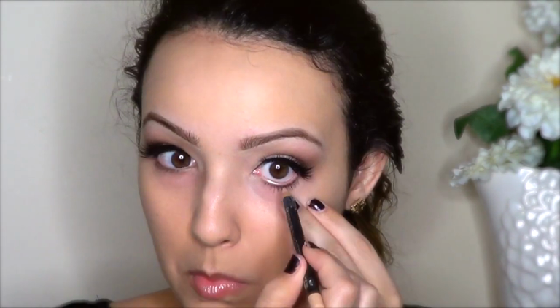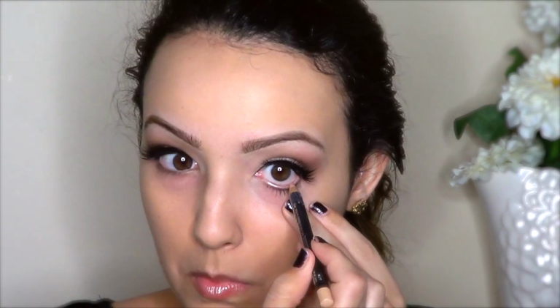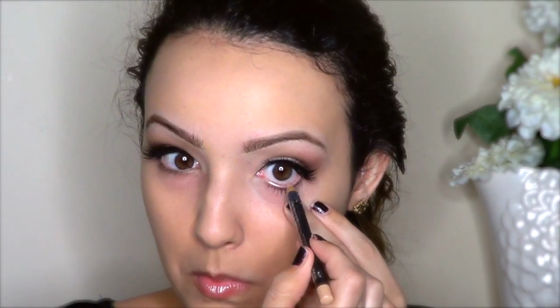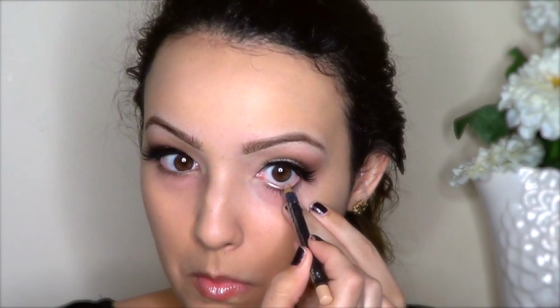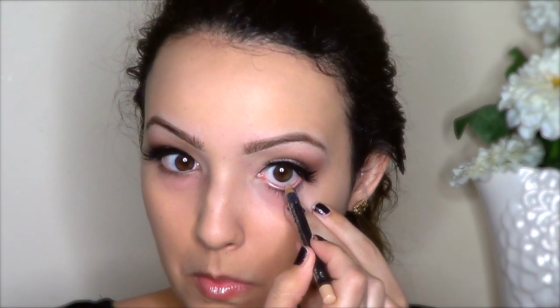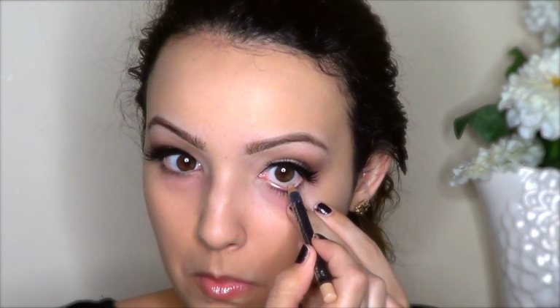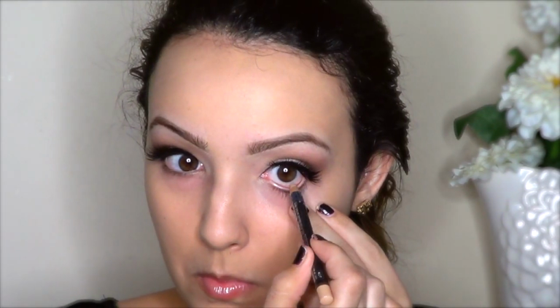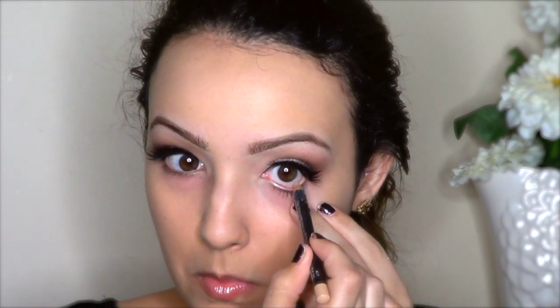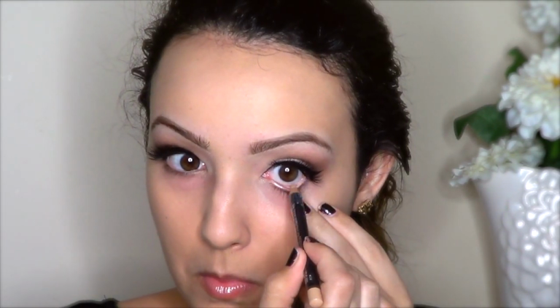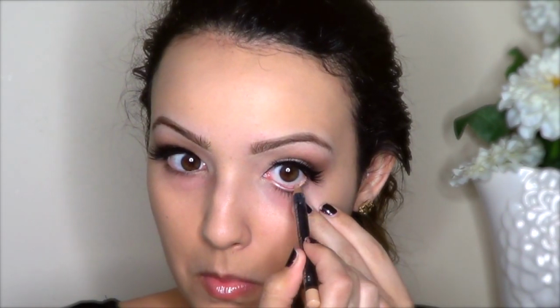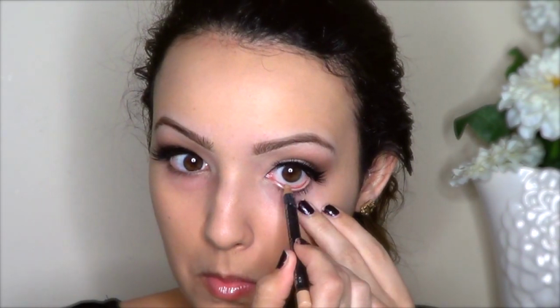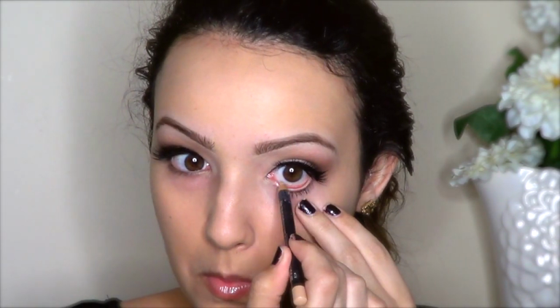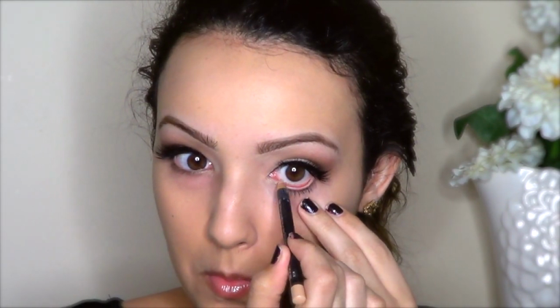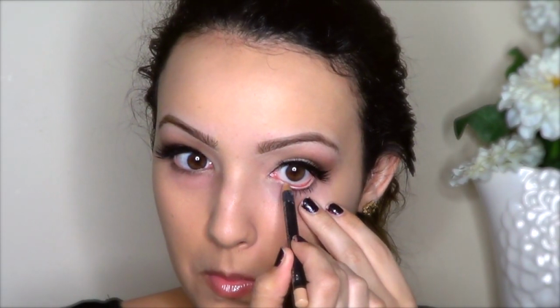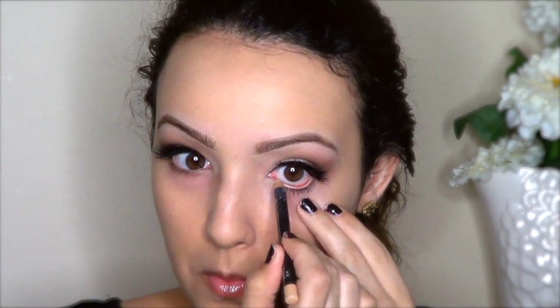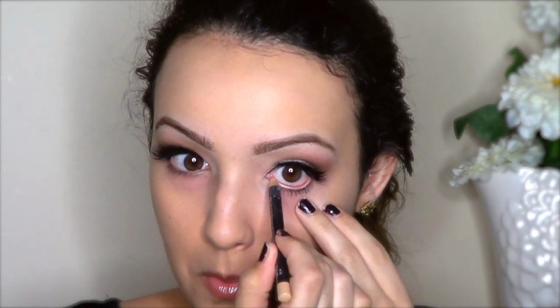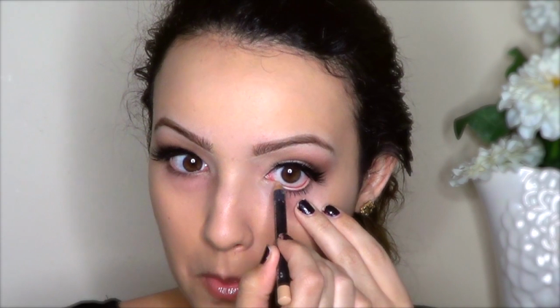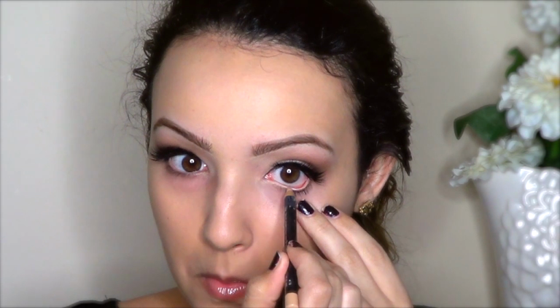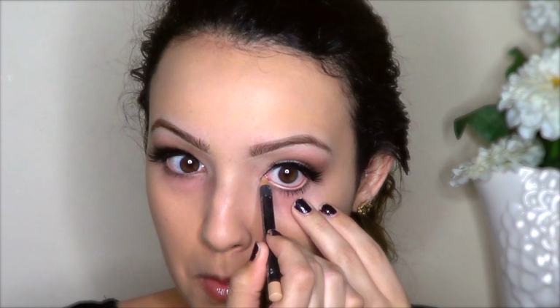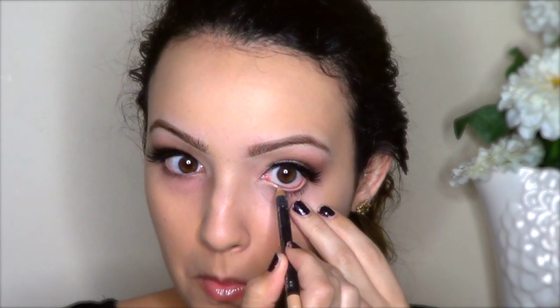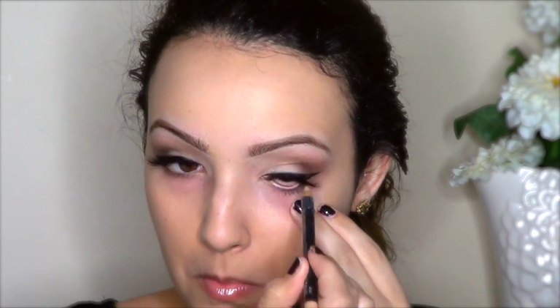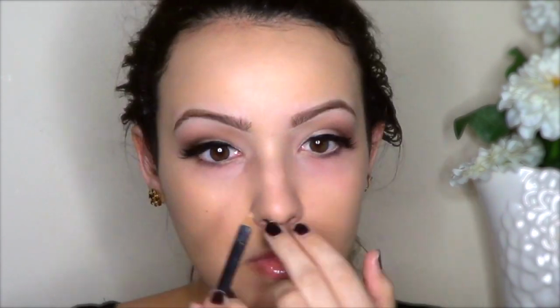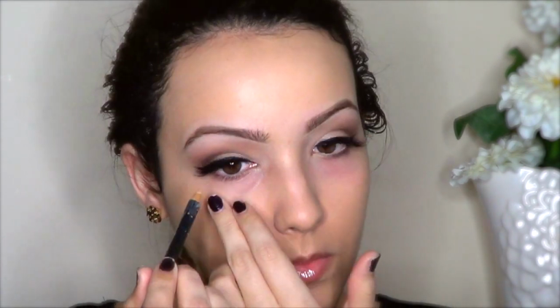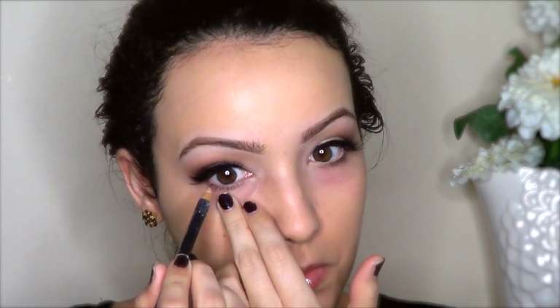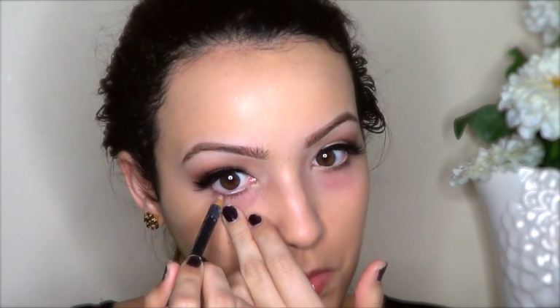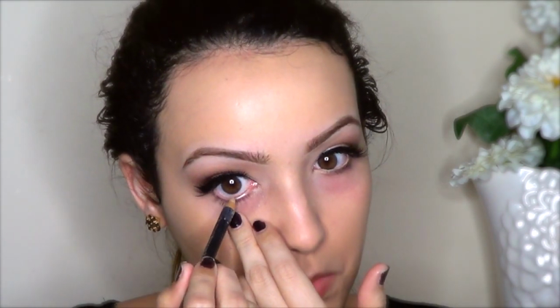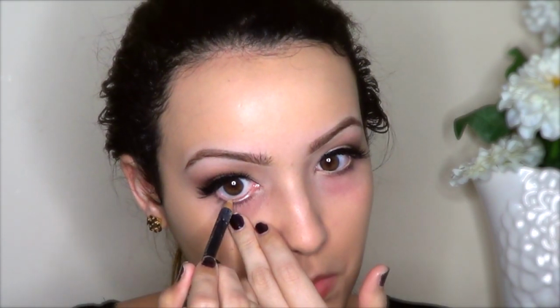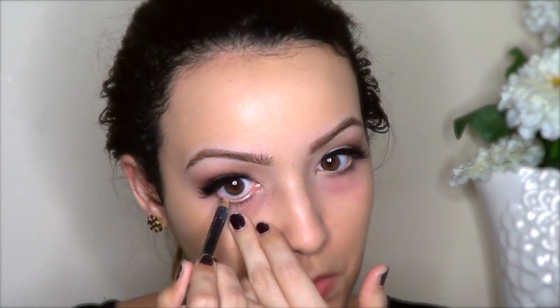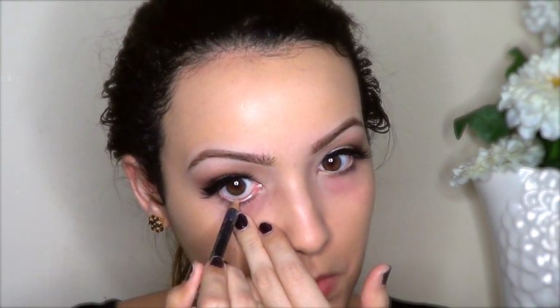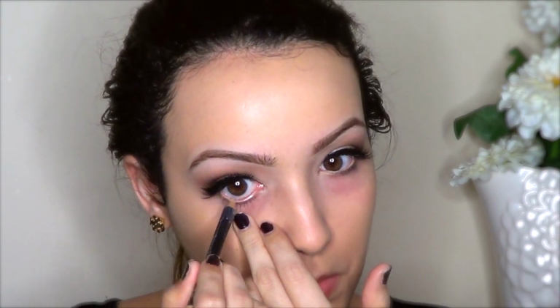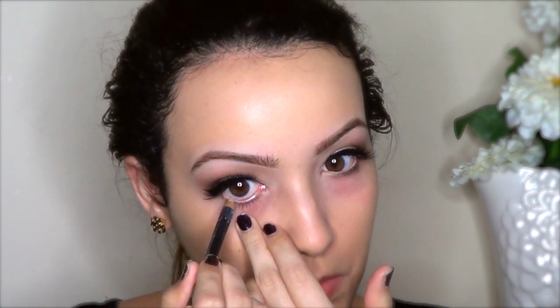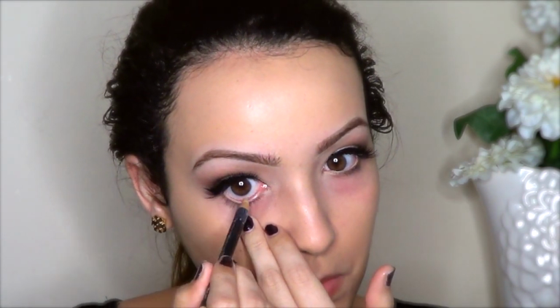For the waterline, I'm using a flesh tone liner by MAC, but if you're on a budget, Rimmel has one that's very similar.